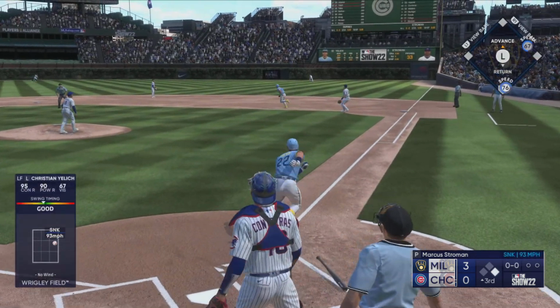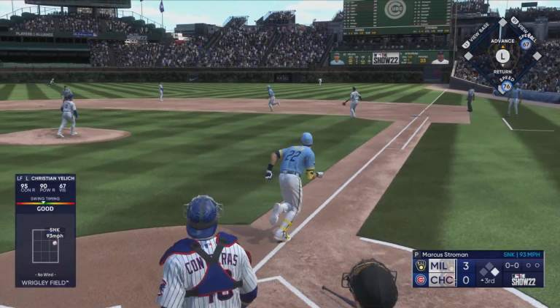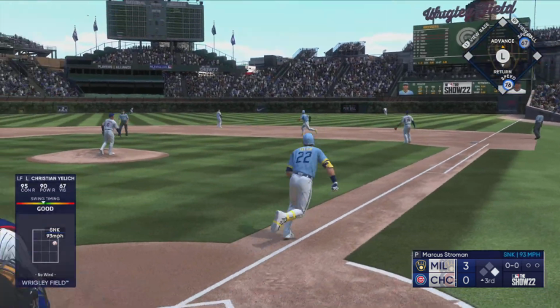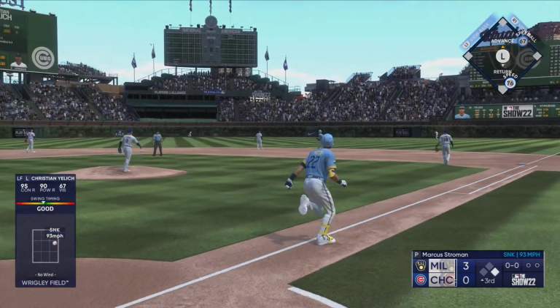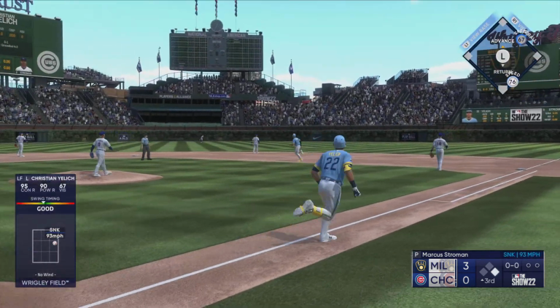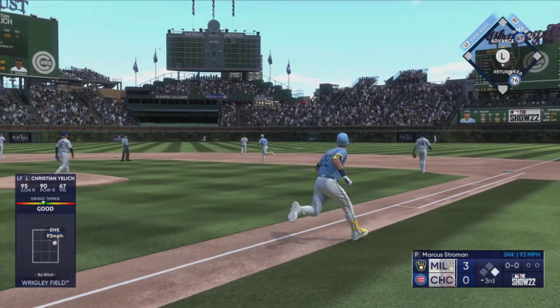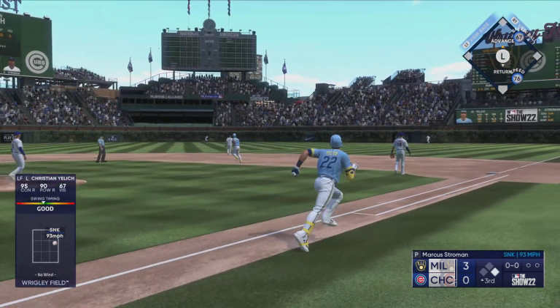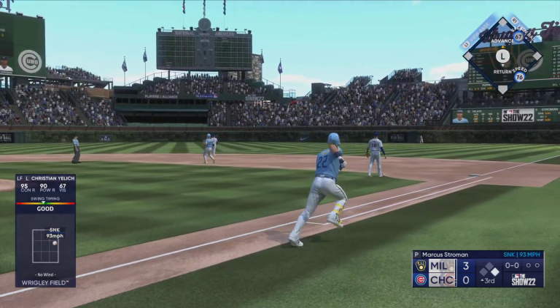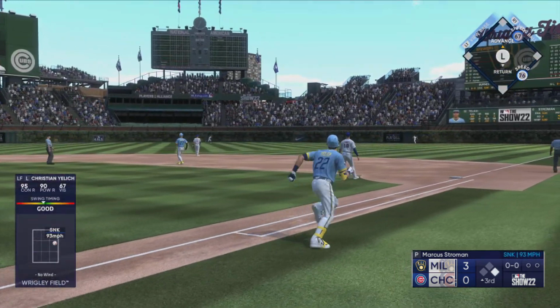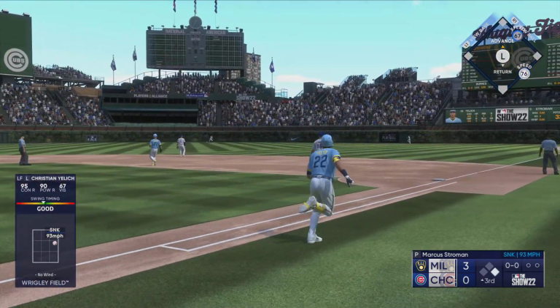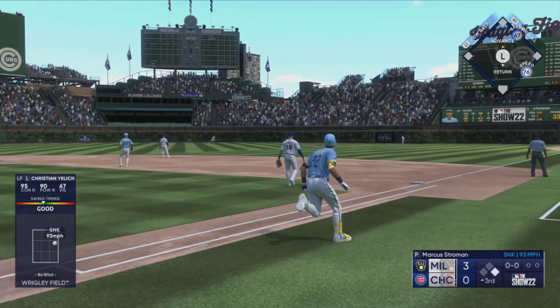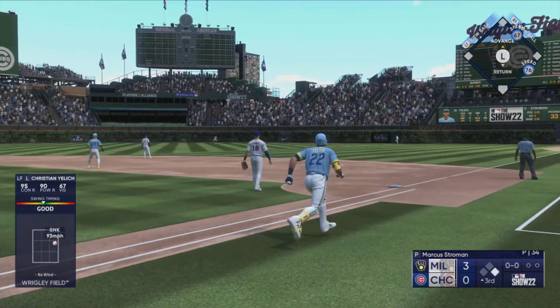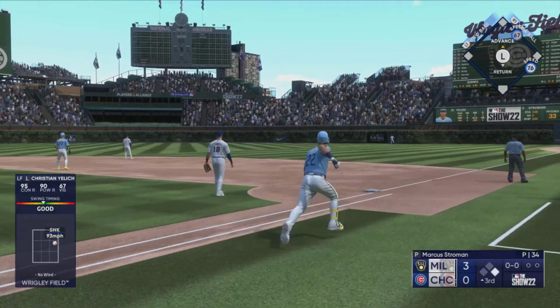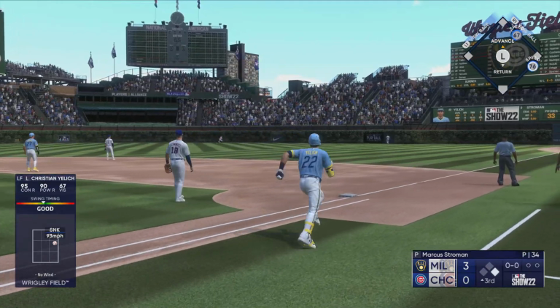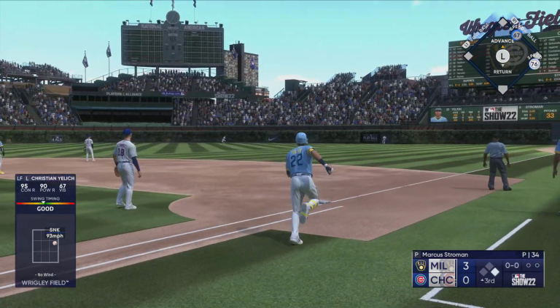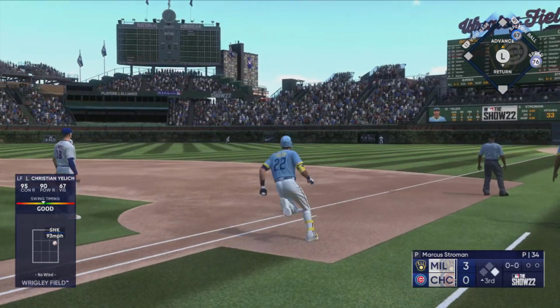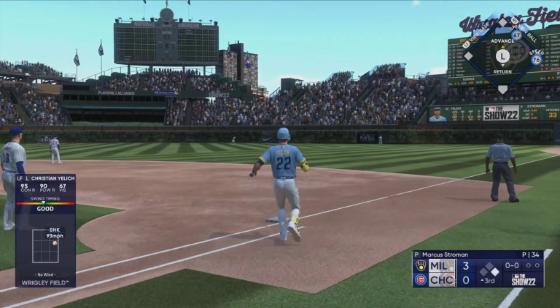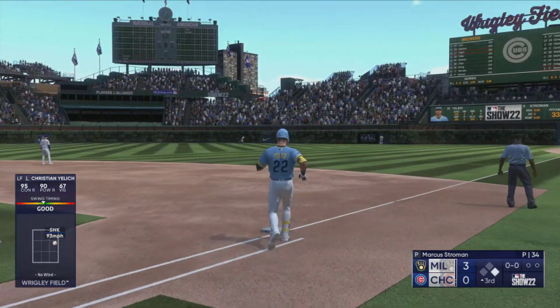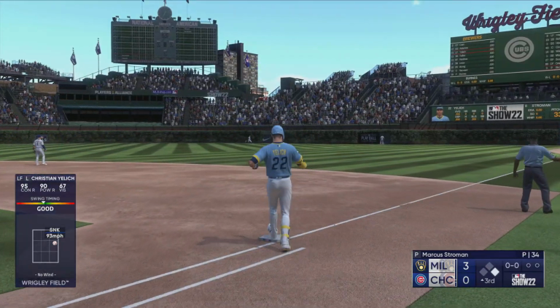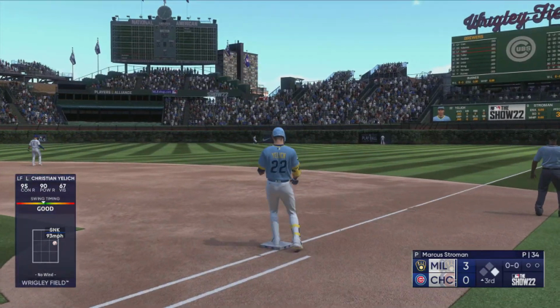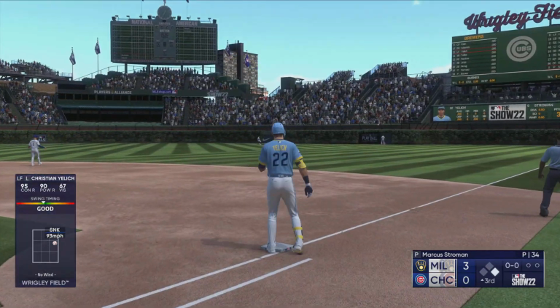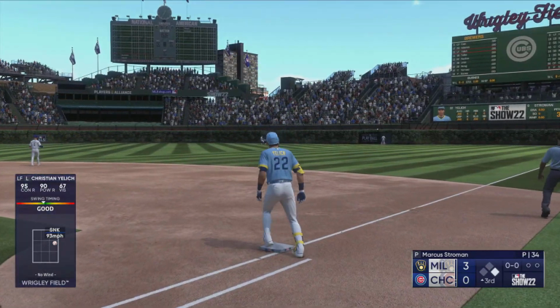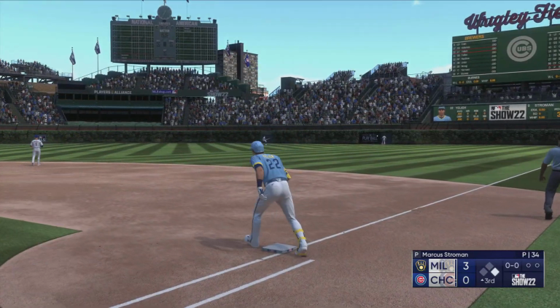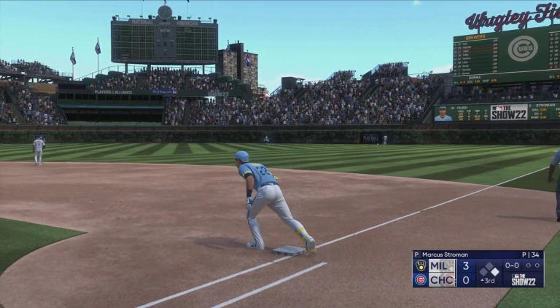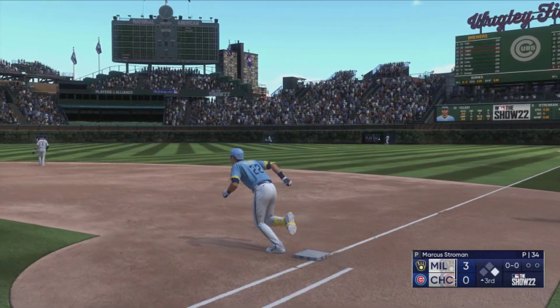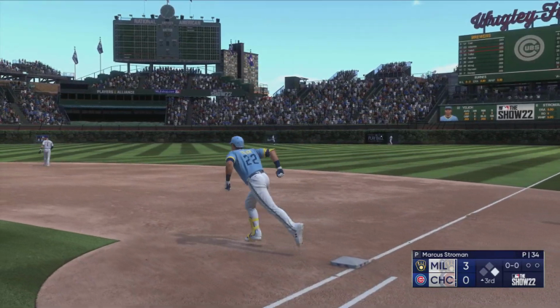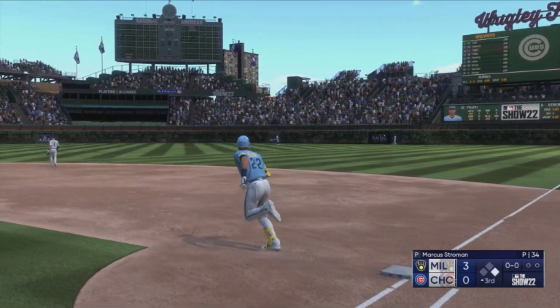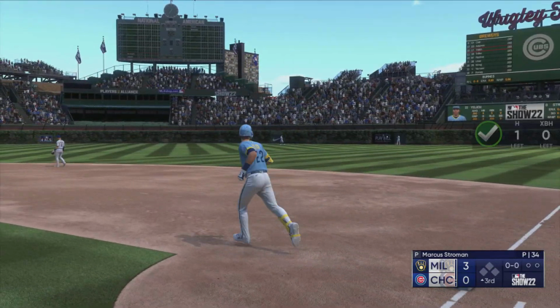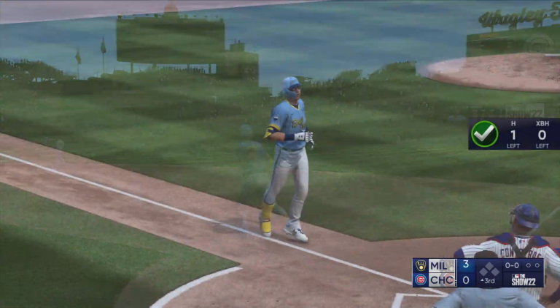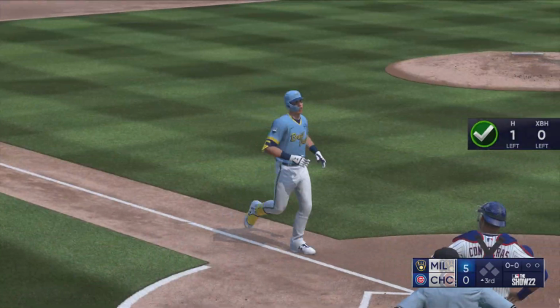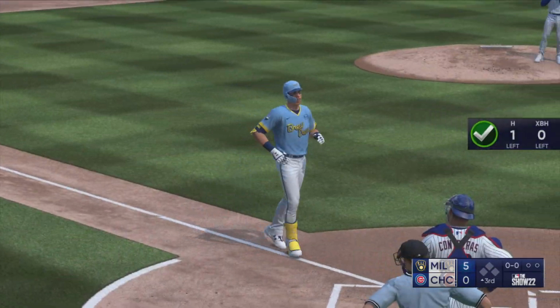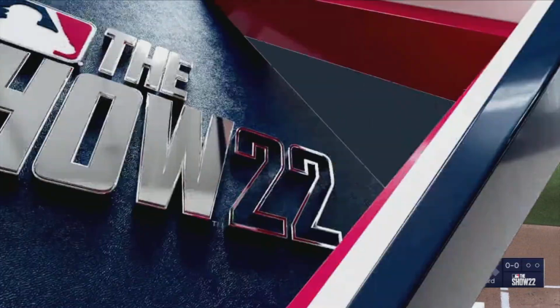That one is absolutely belted. That's back there — and gone into the home run basket.